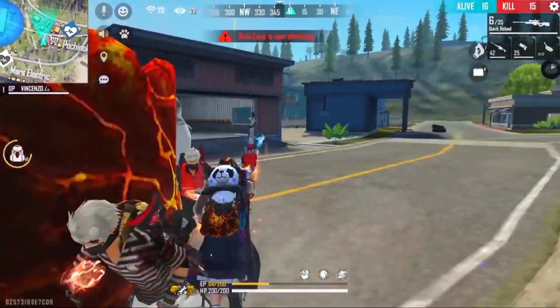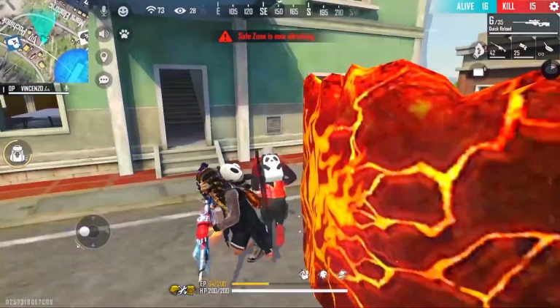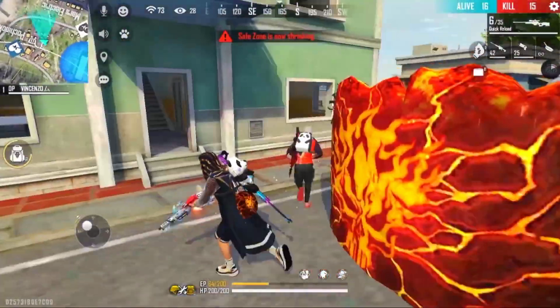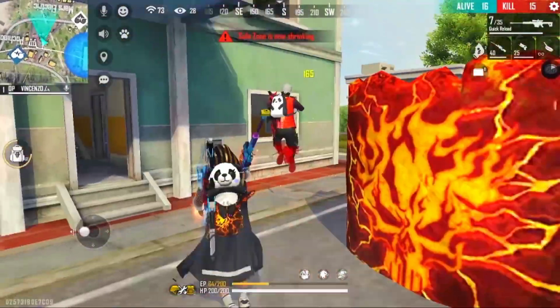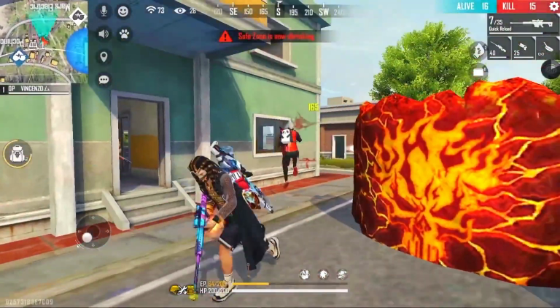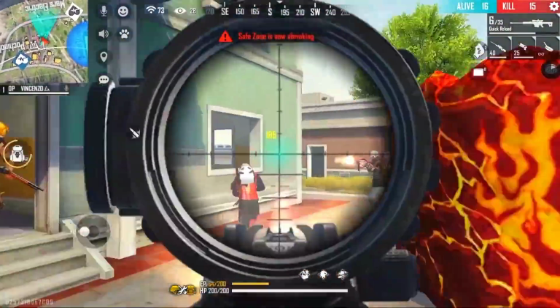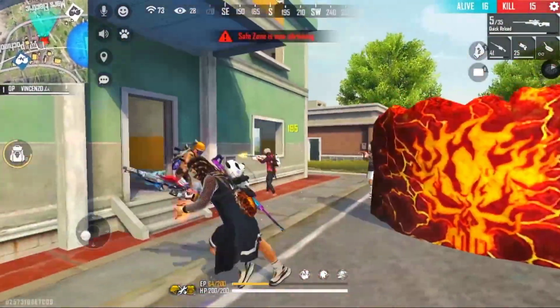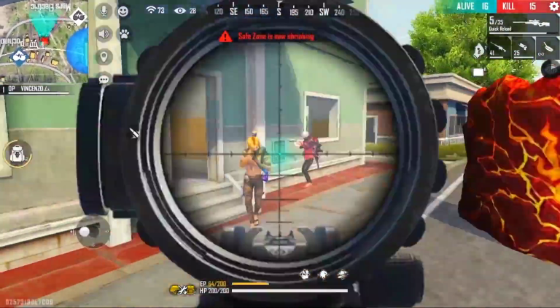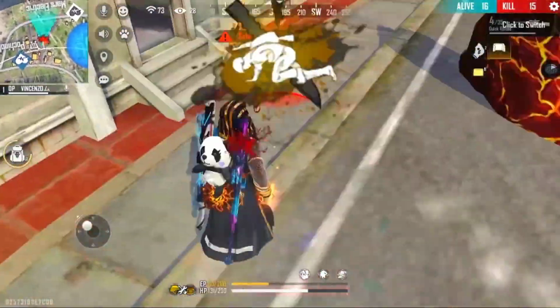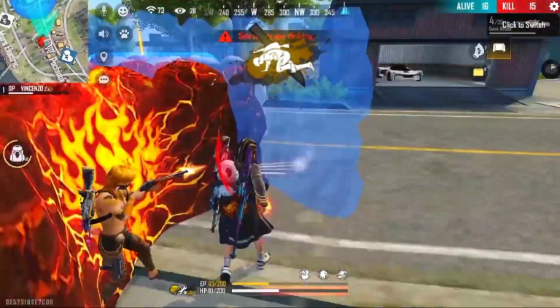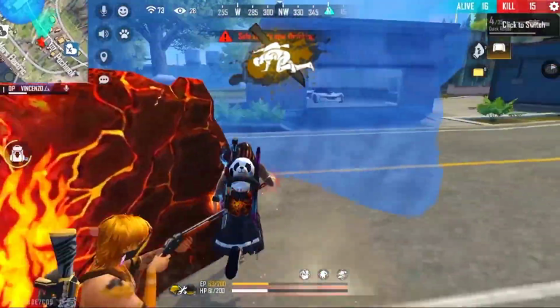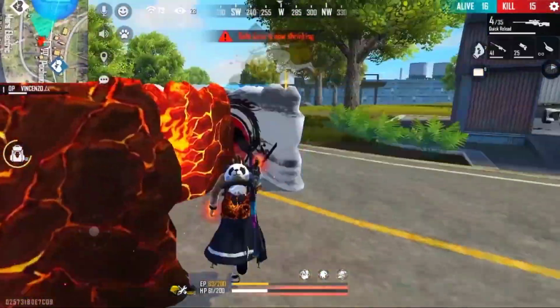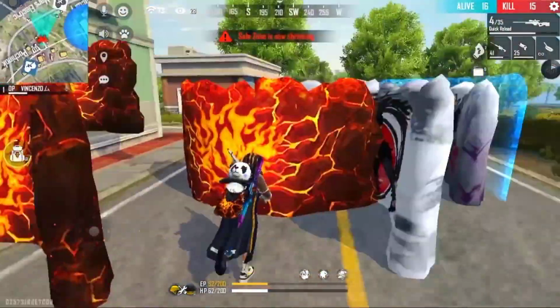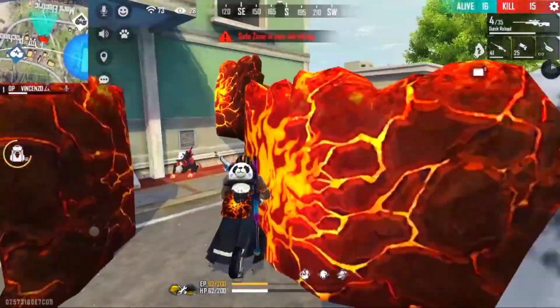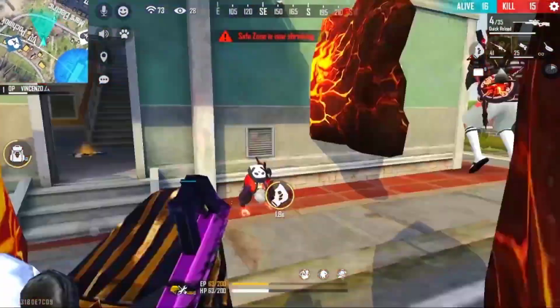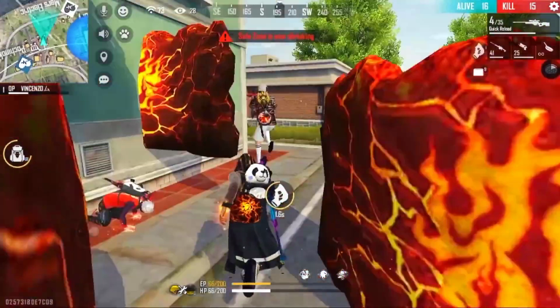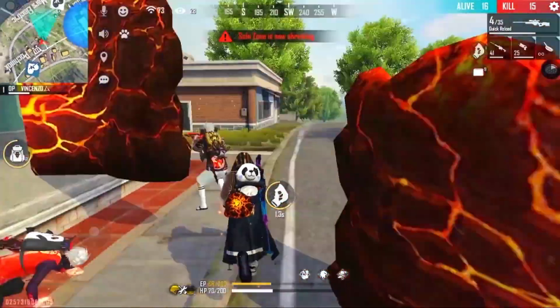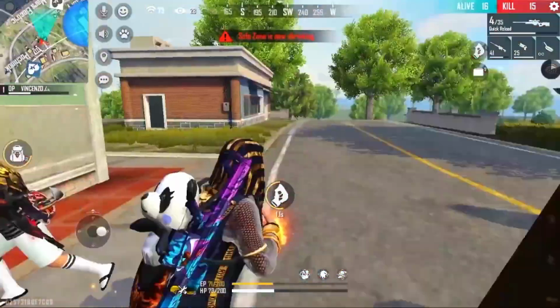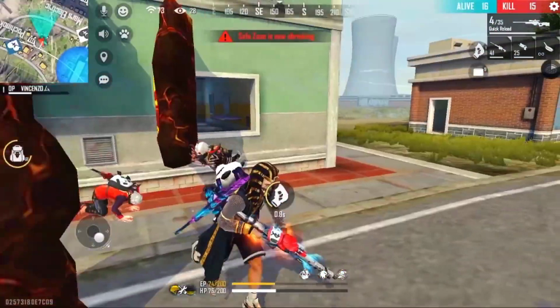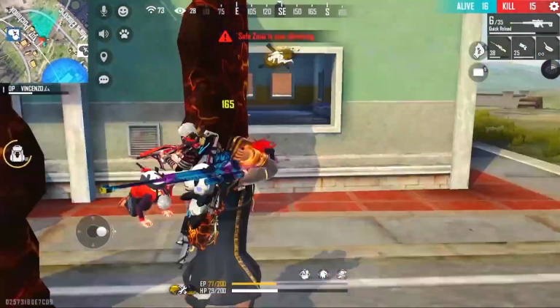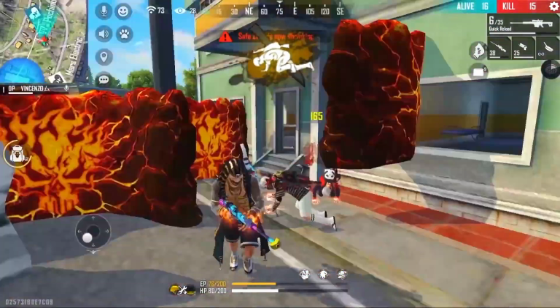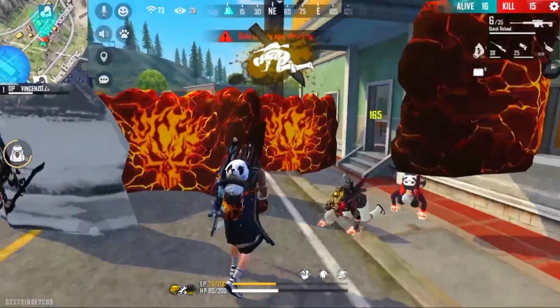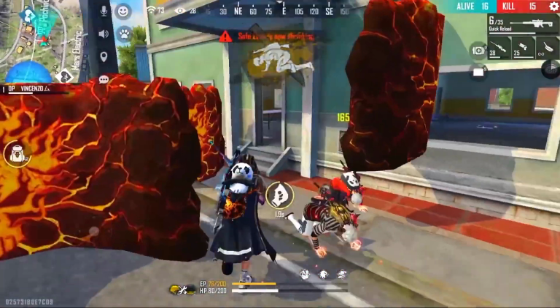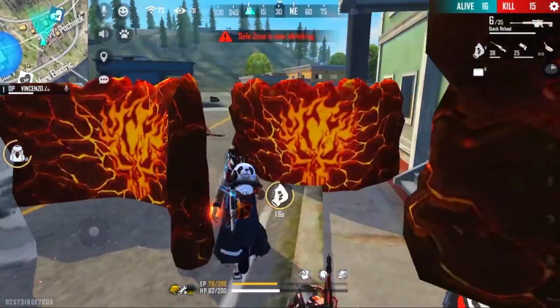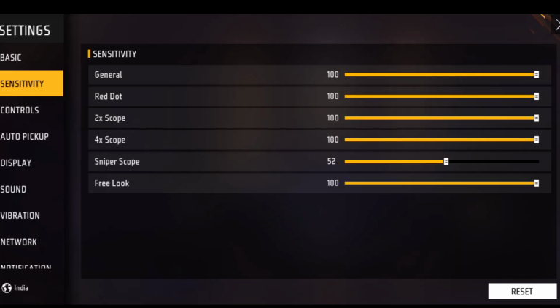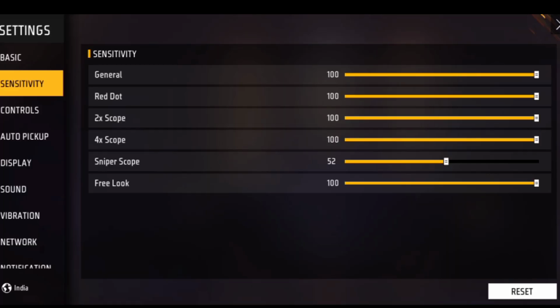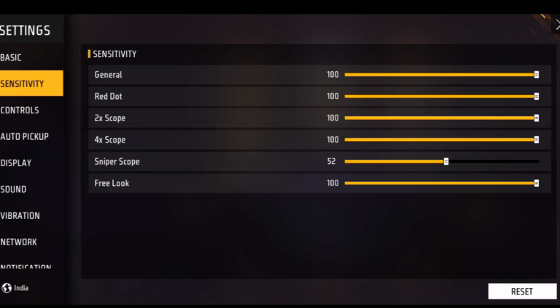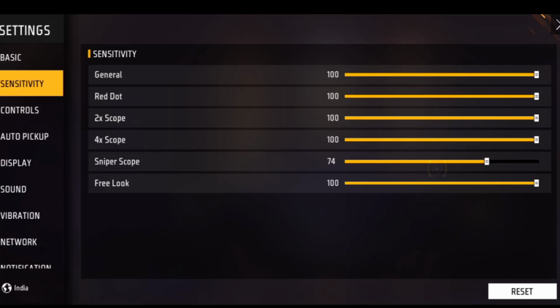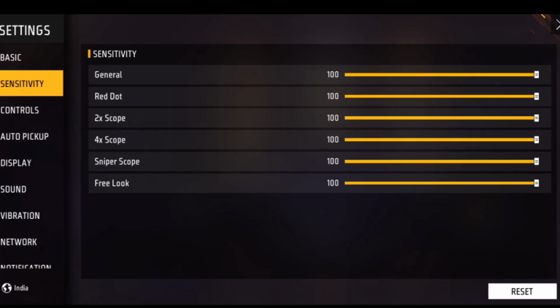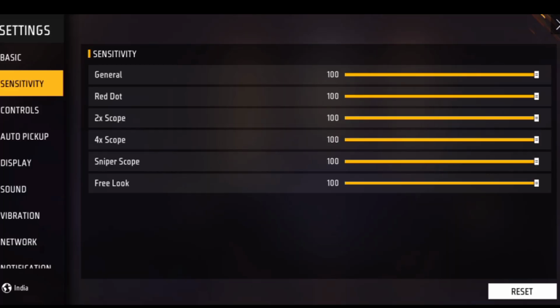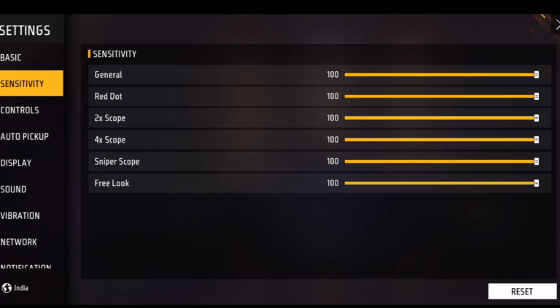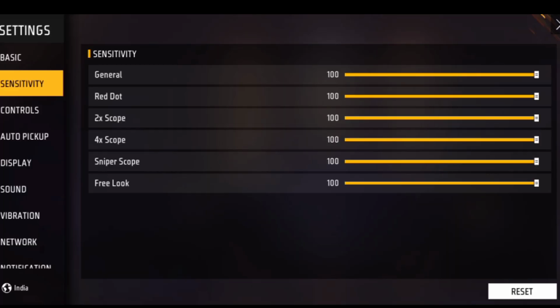Now let's talk about sensitivity in this video. See, this is the sniper's sensitivity. I know this sniper's sensitivity setting.